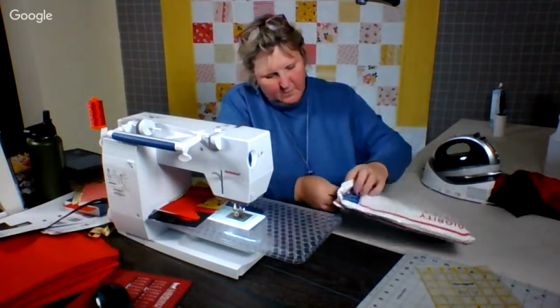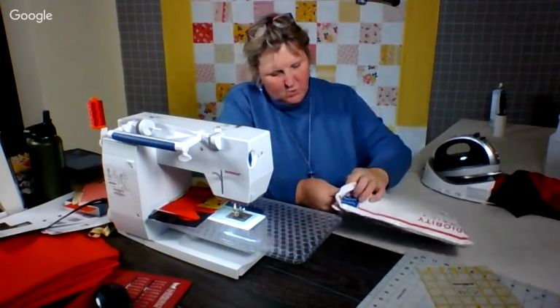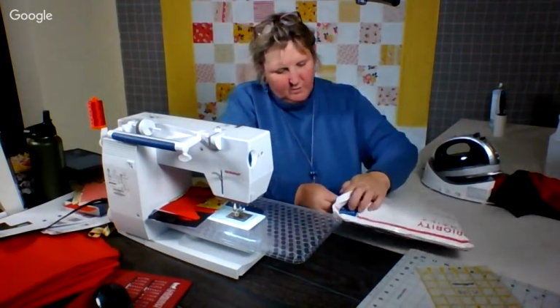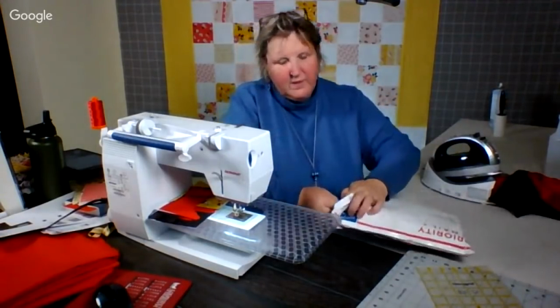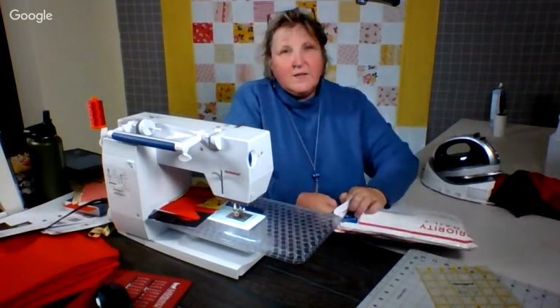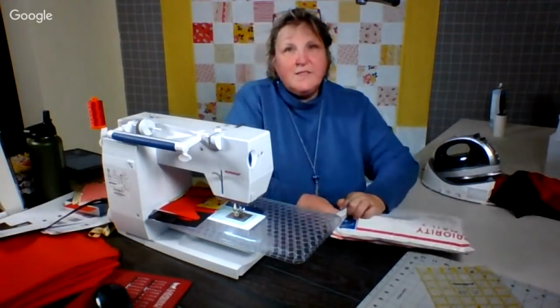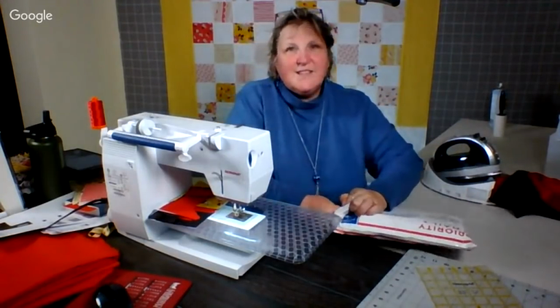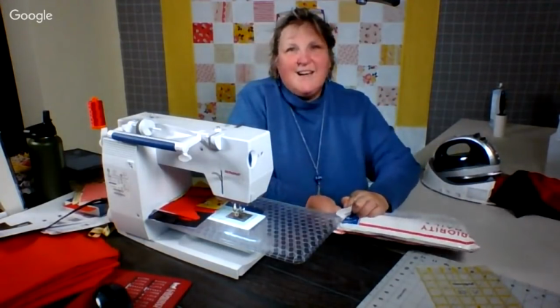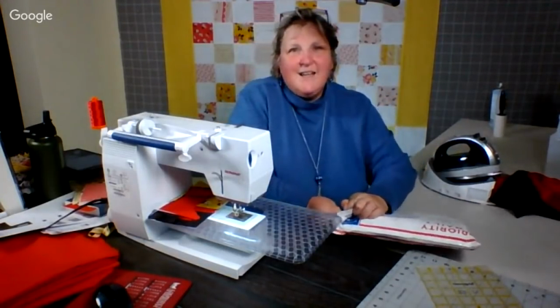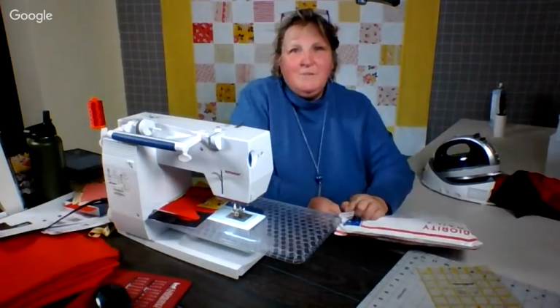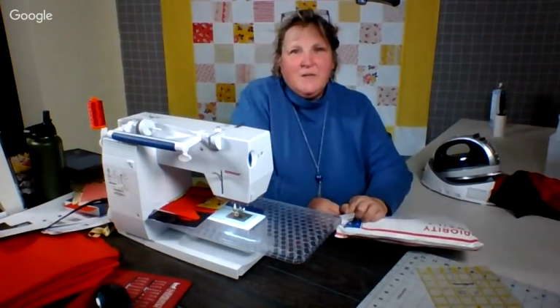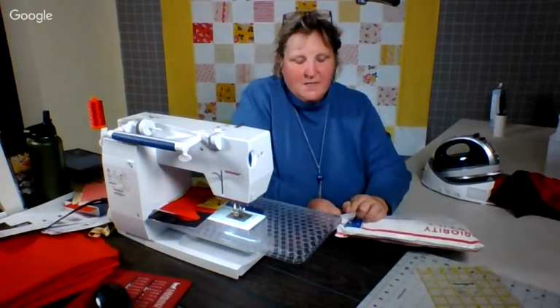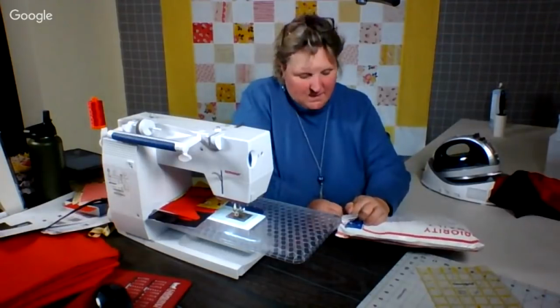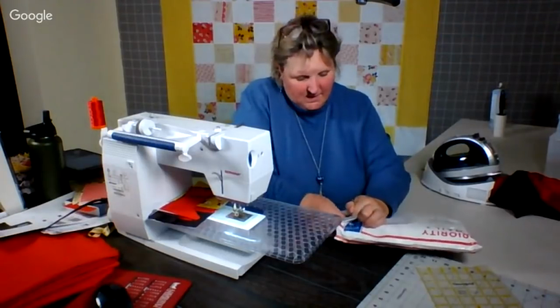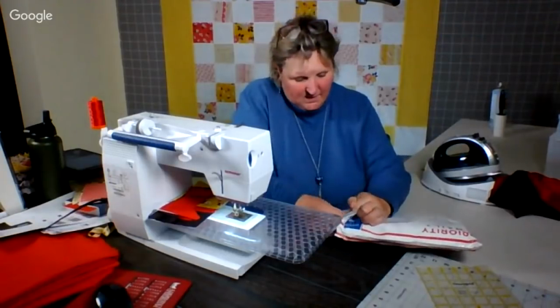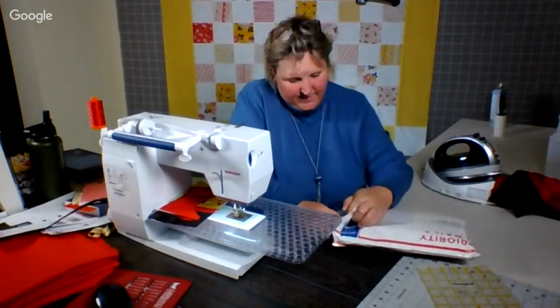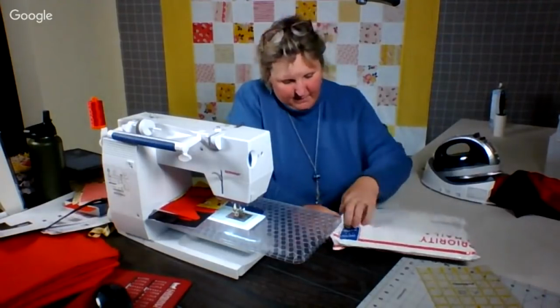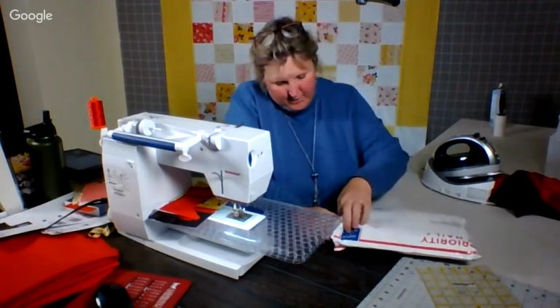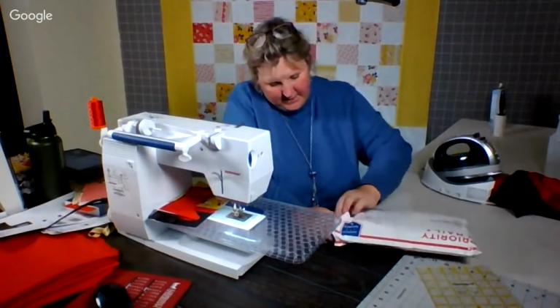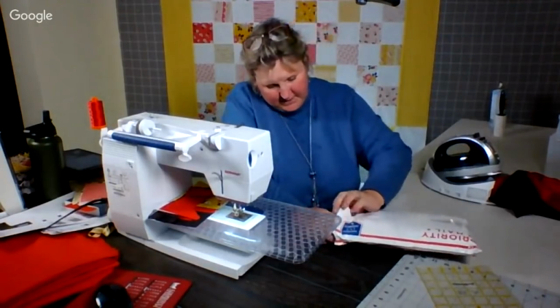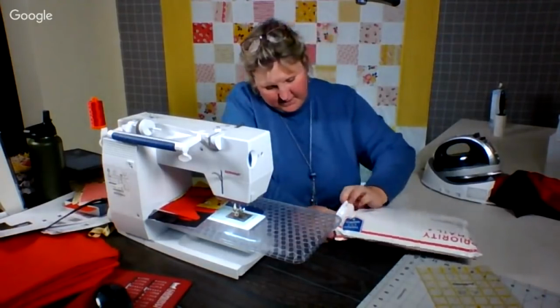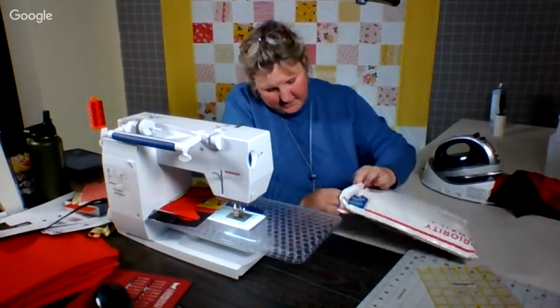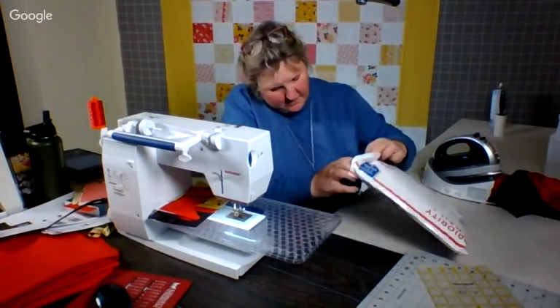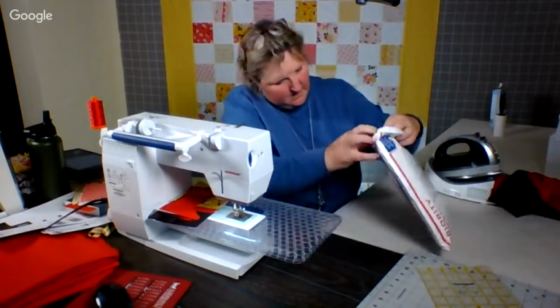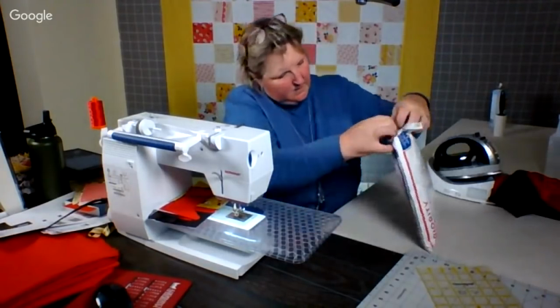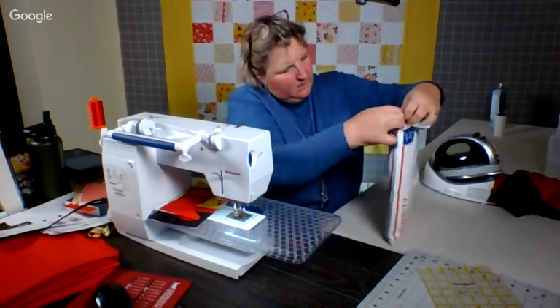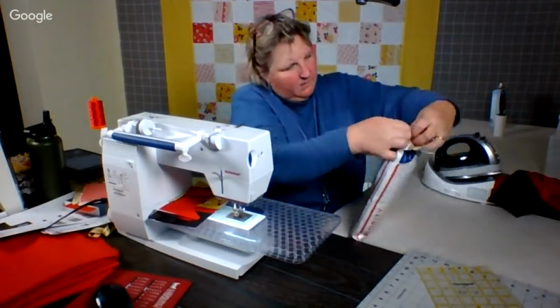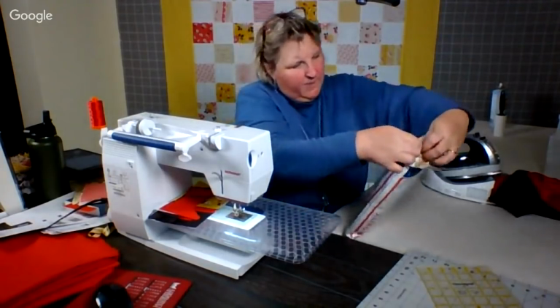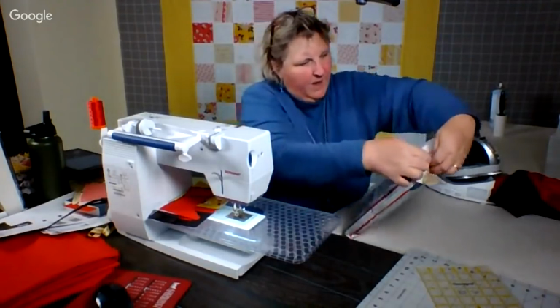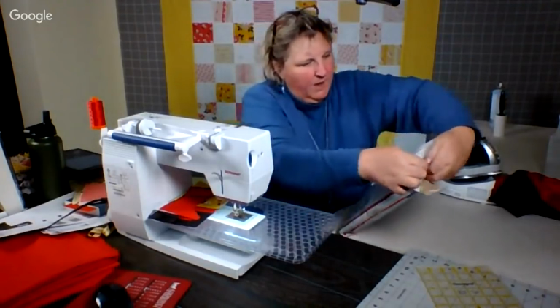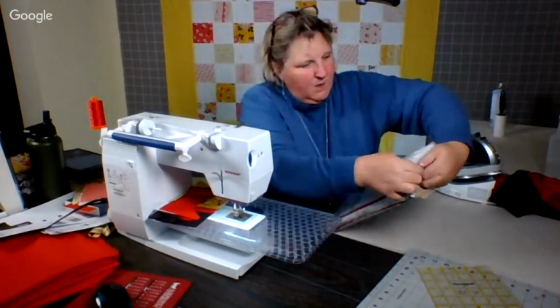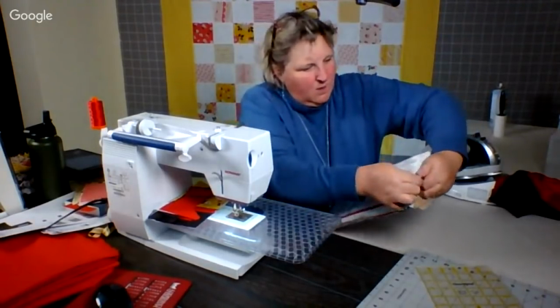I'm sort of reluctant to cut it because it's fabric. That I know.